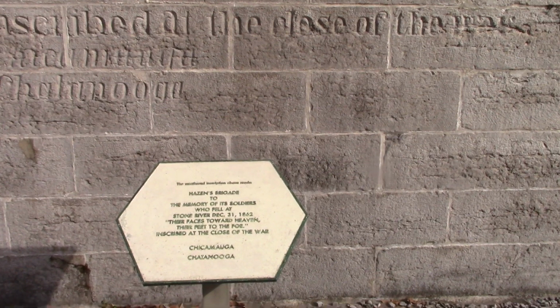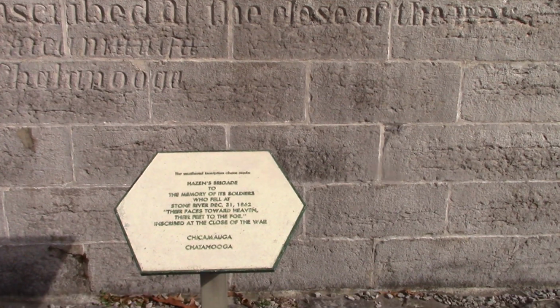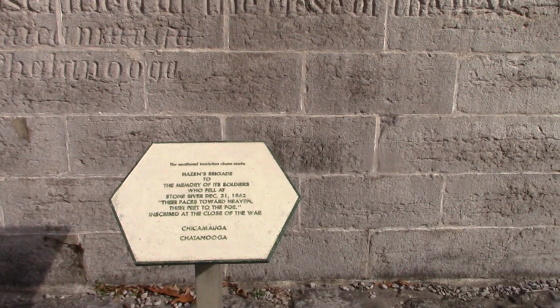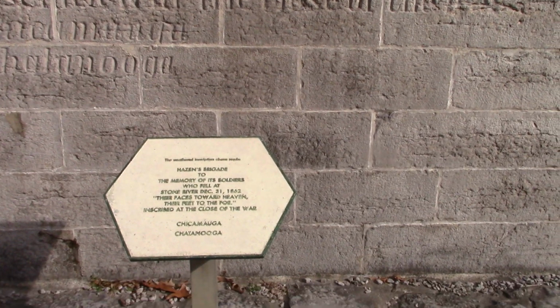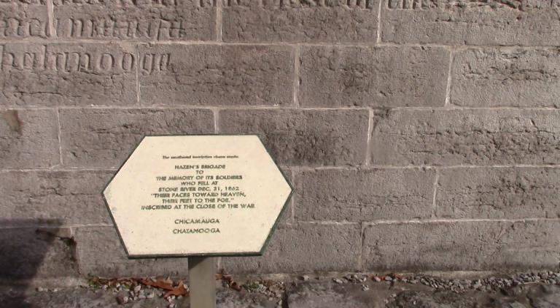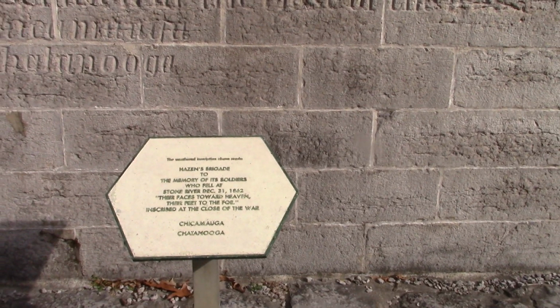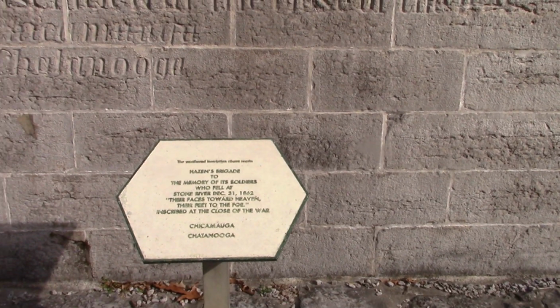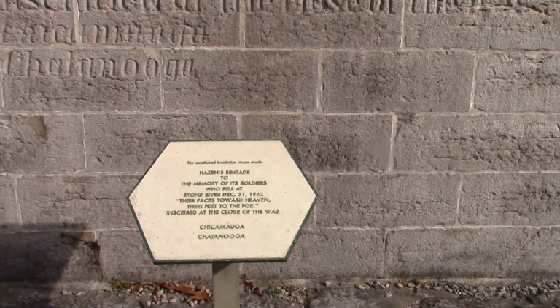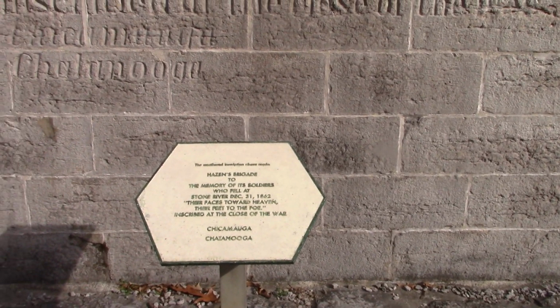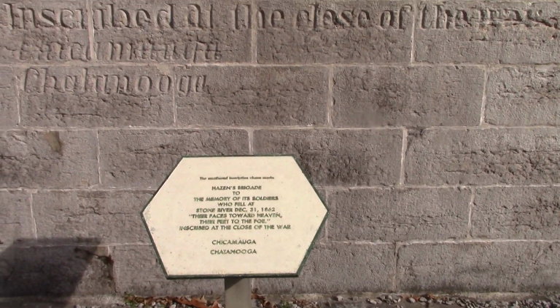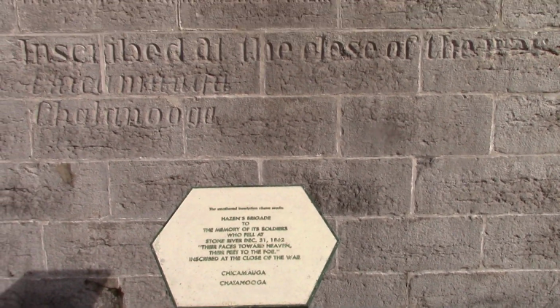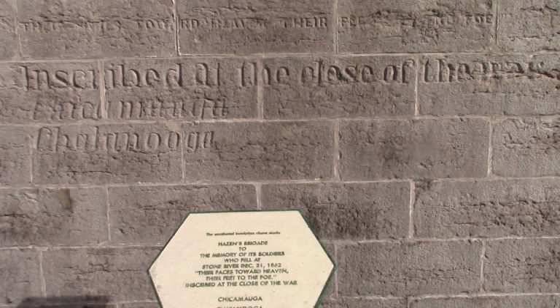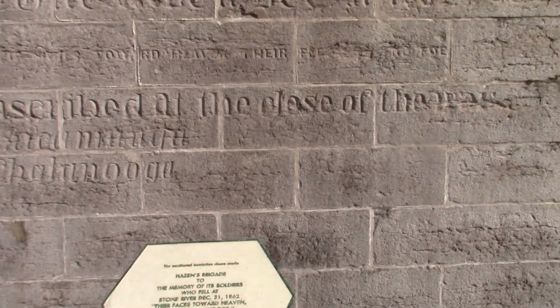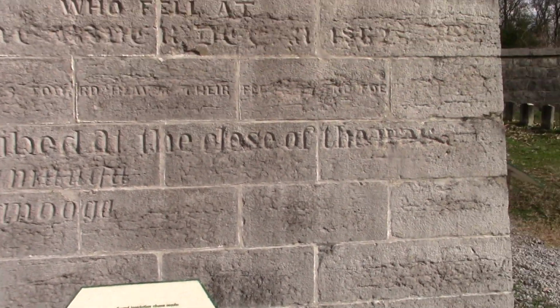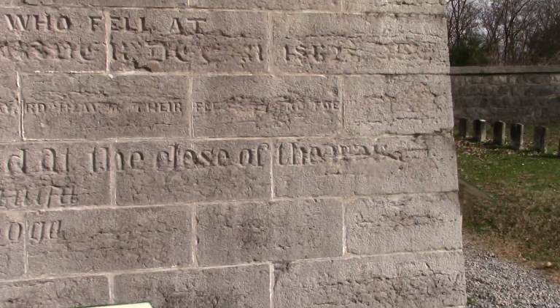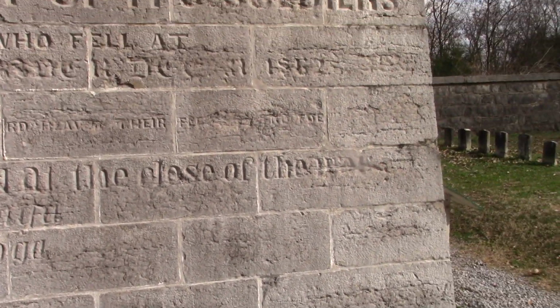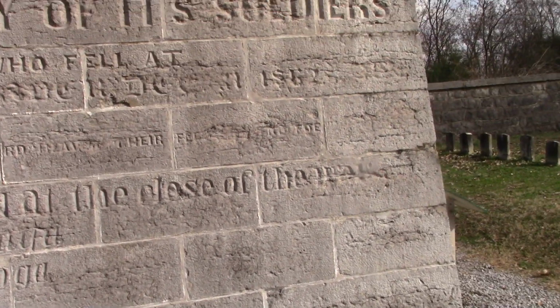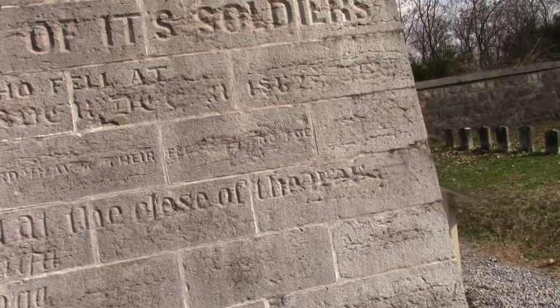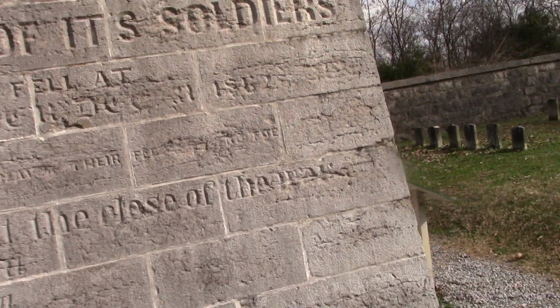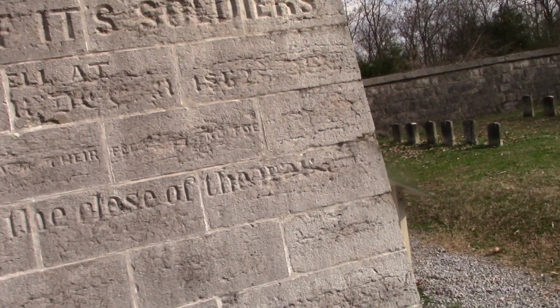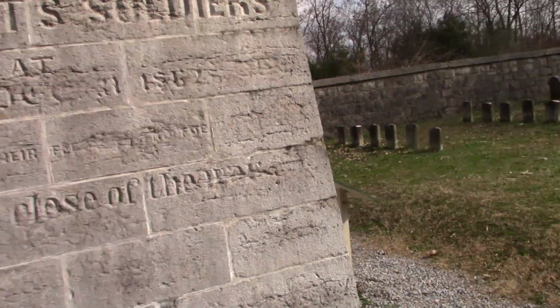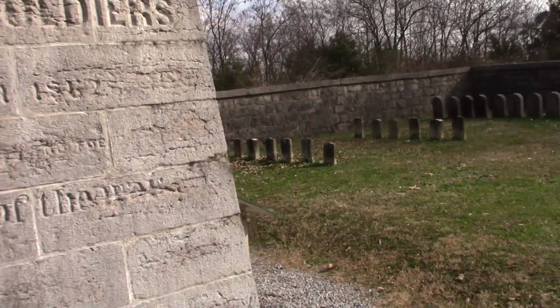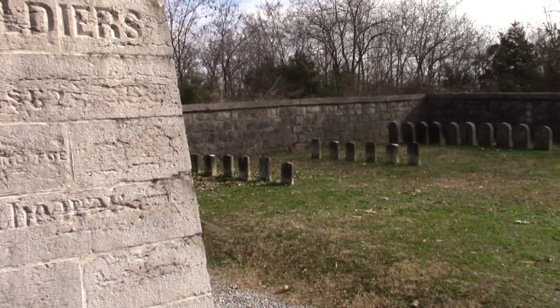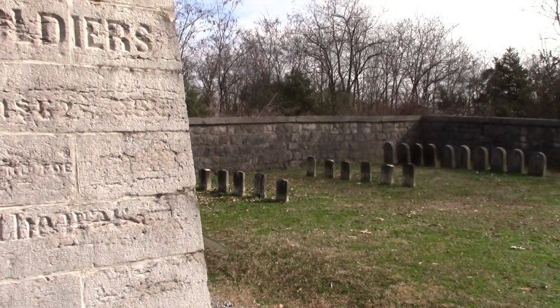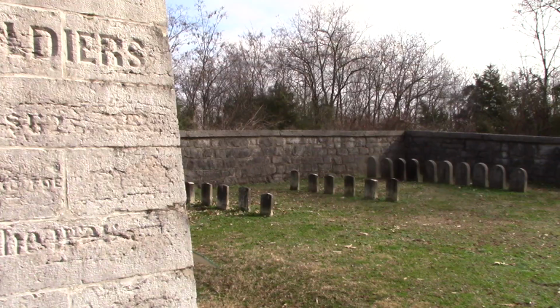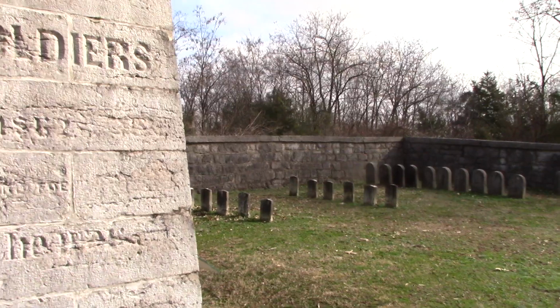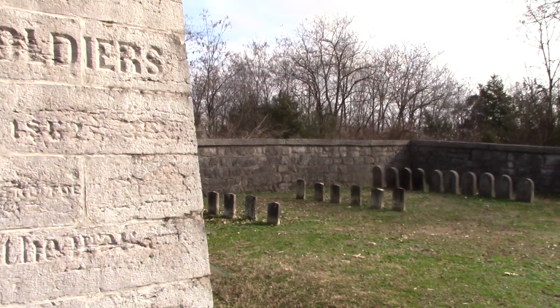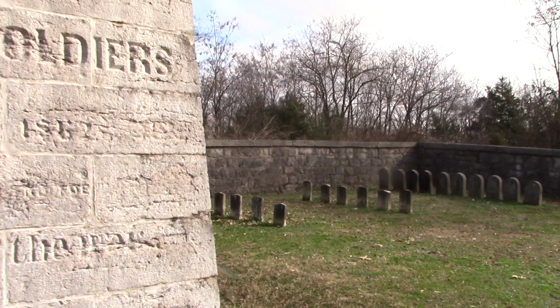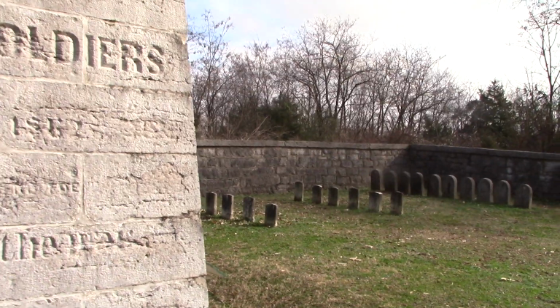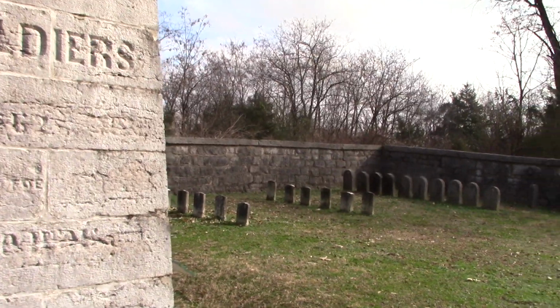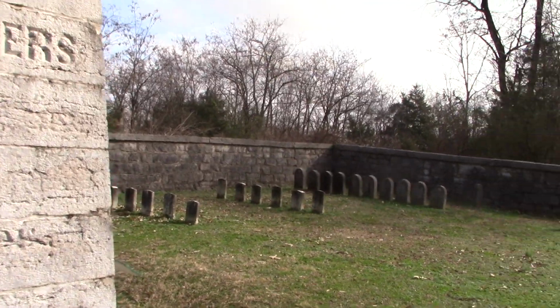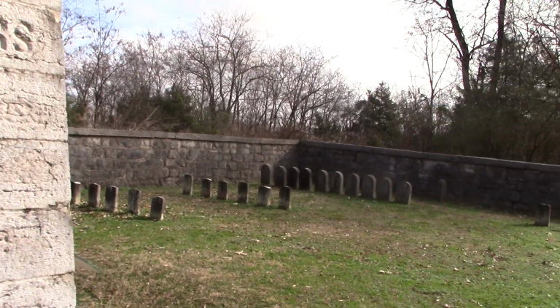Chickamauga, Chattanooga — and we've got a little burial ground going on here too.